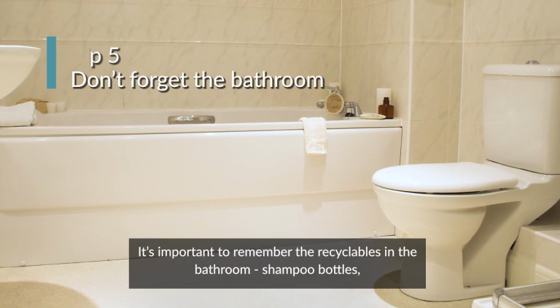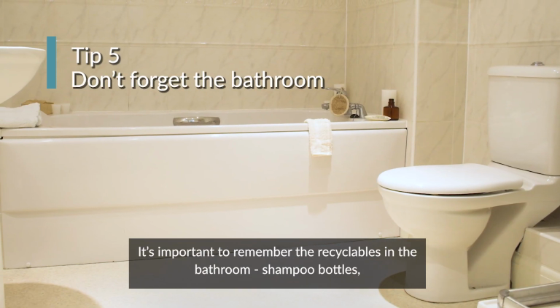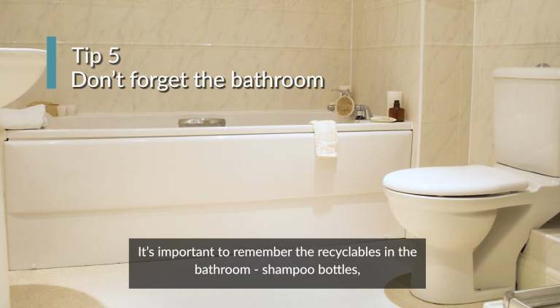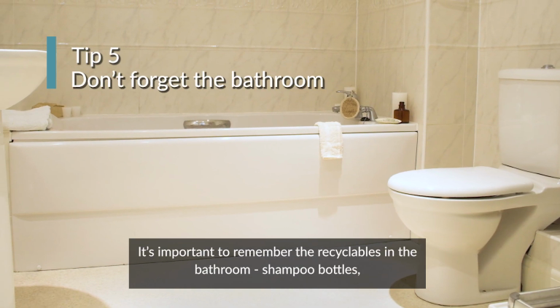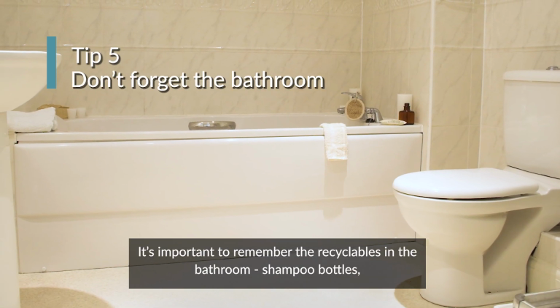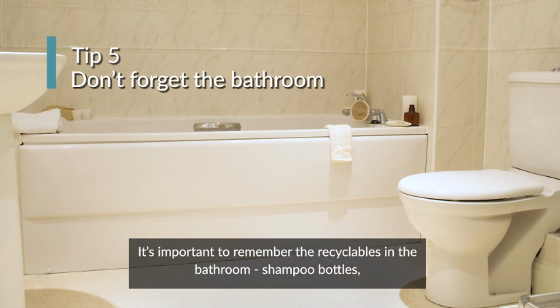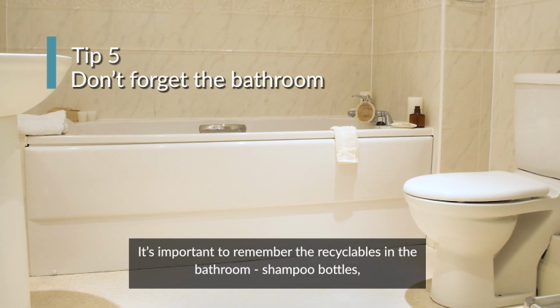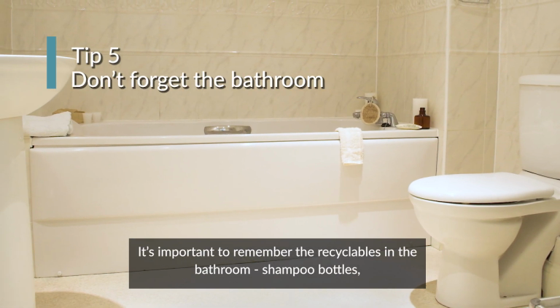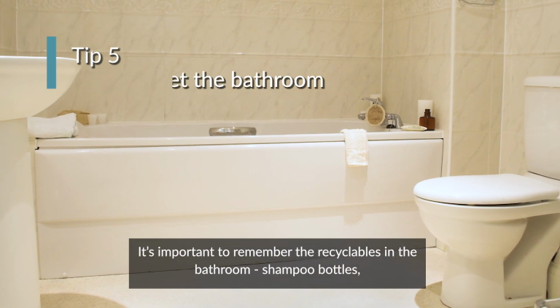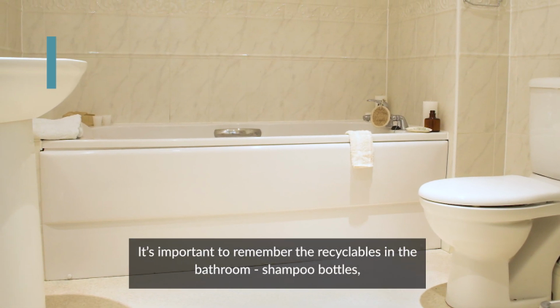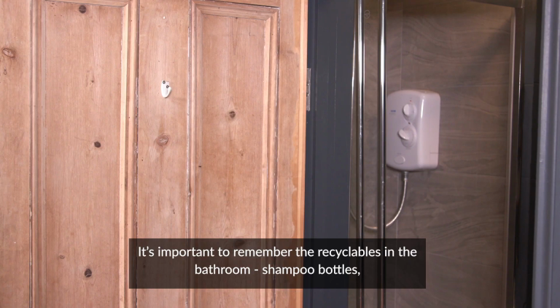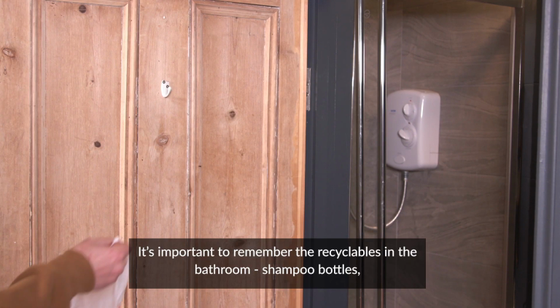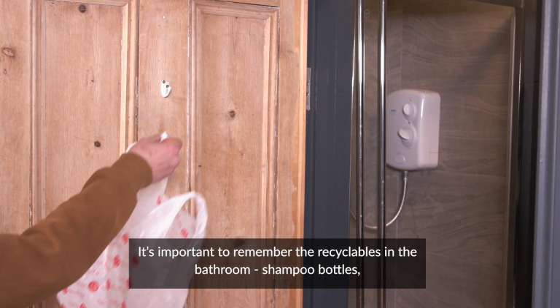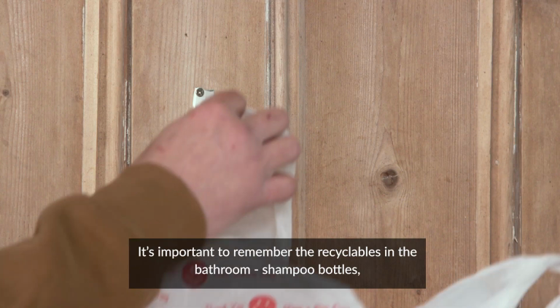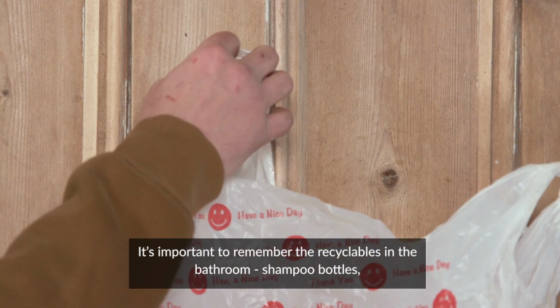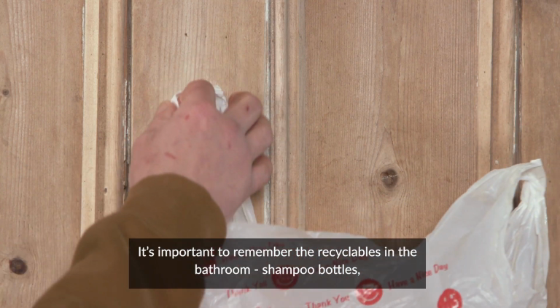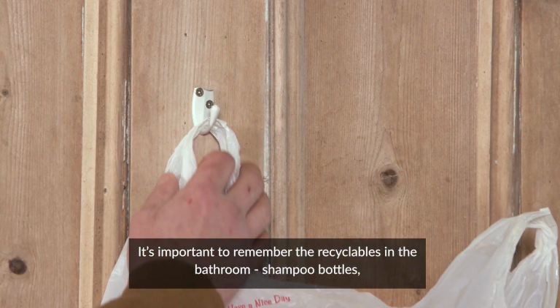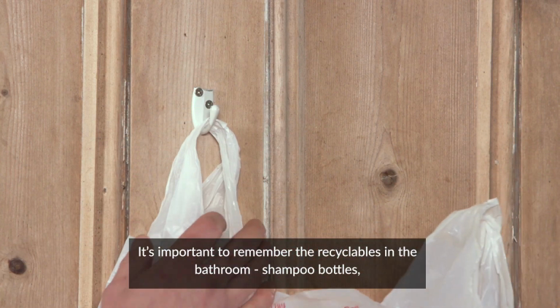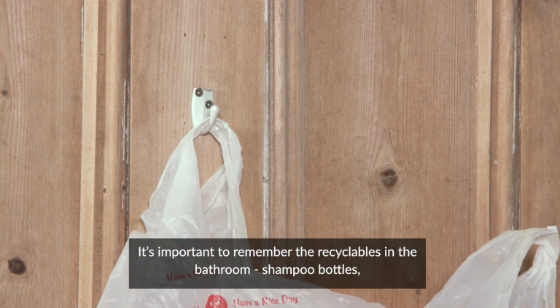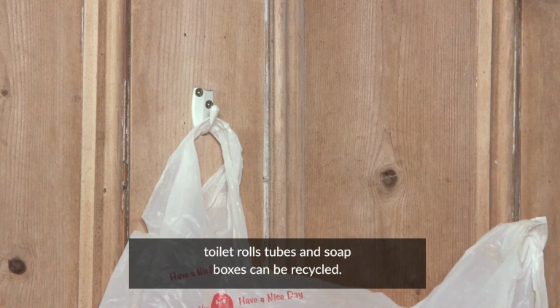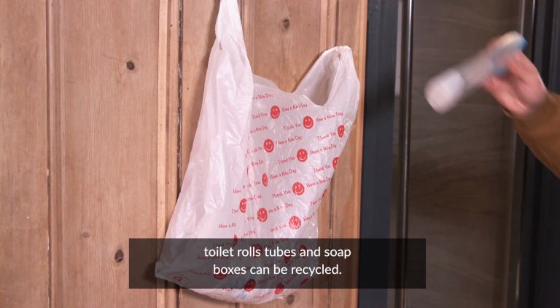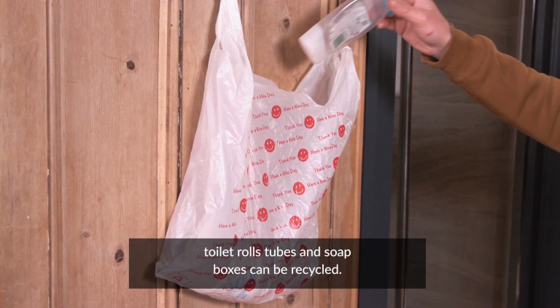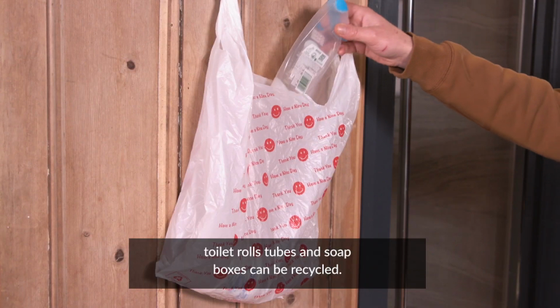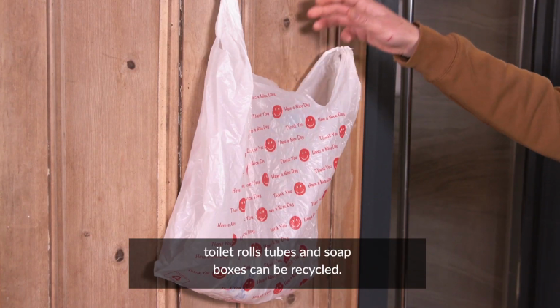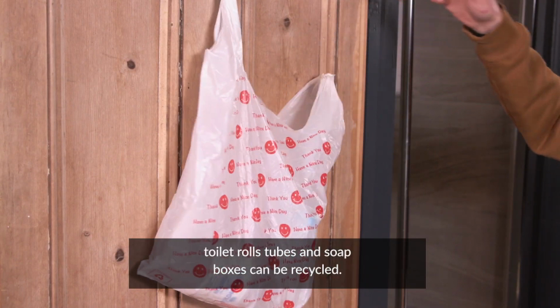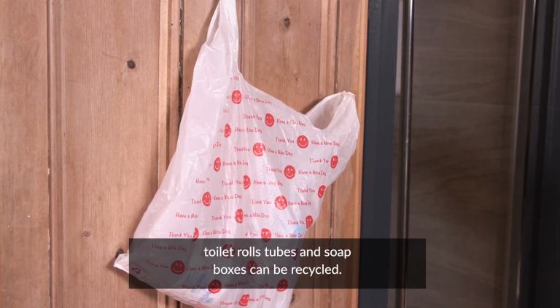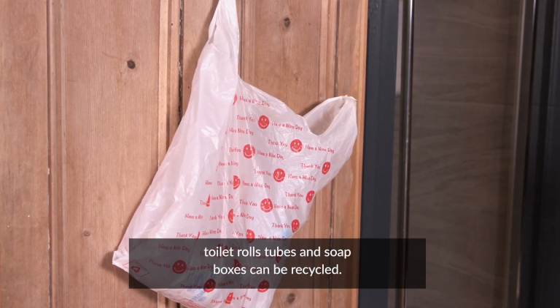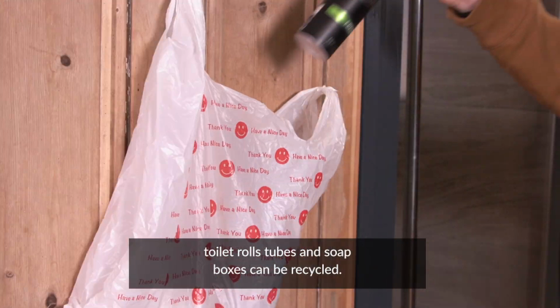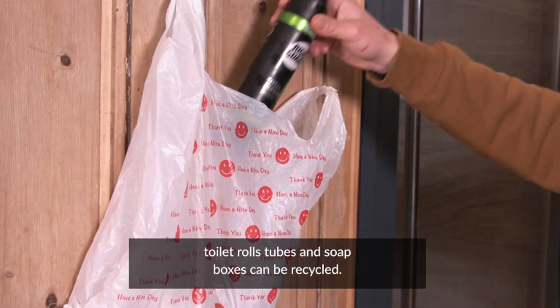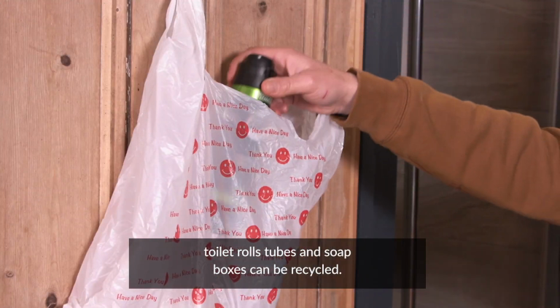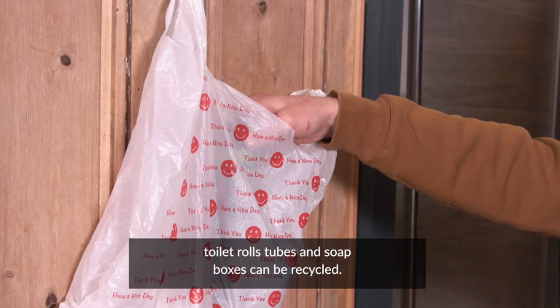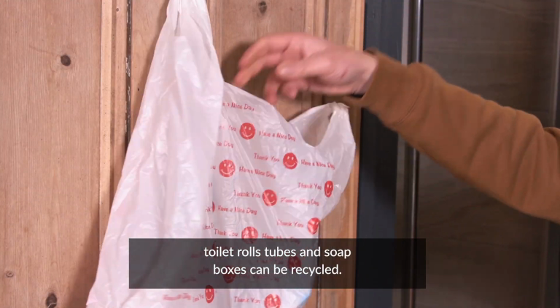It's important to remember the recyclables in the bathroom. Shampoo bottles, toilet roll tubes, and soap boxes can all be recycled.